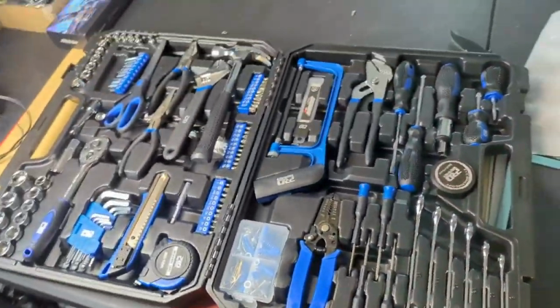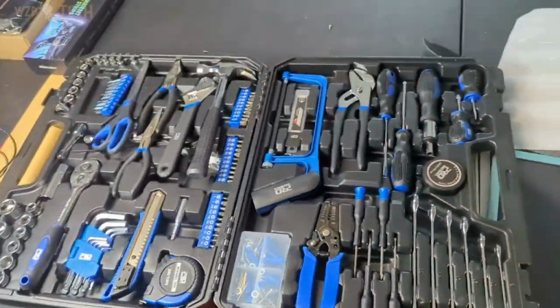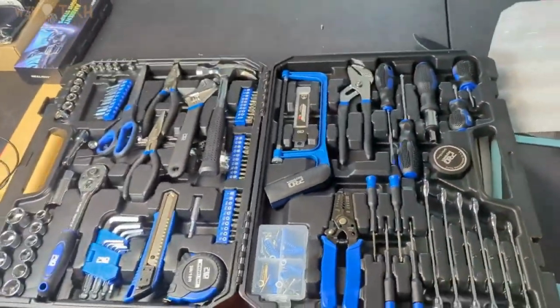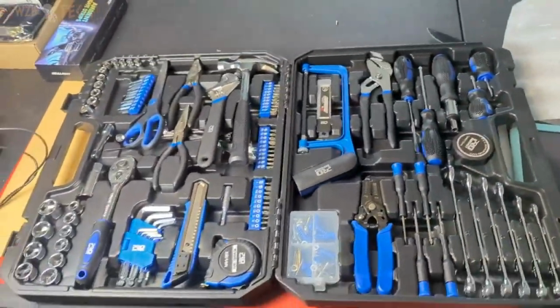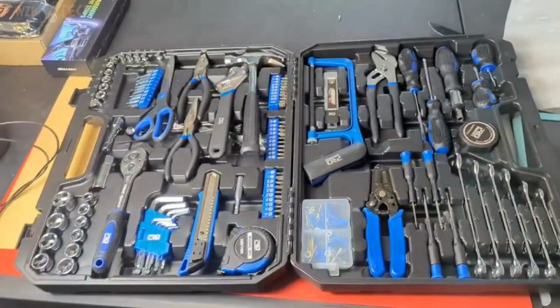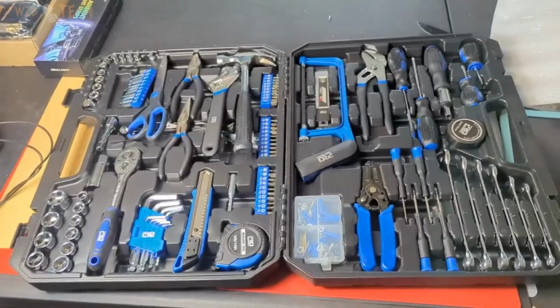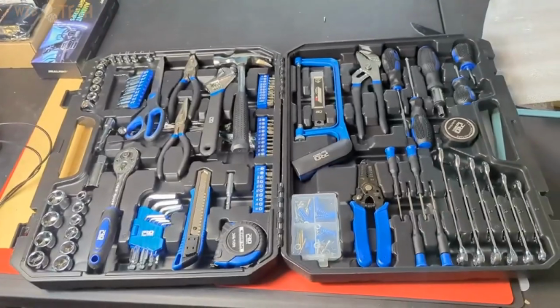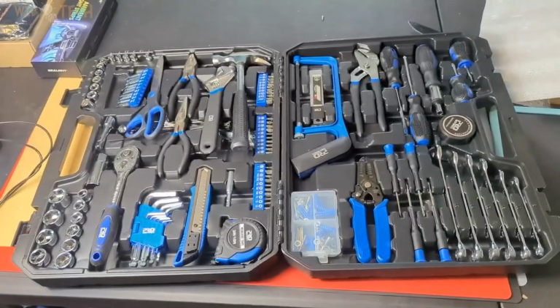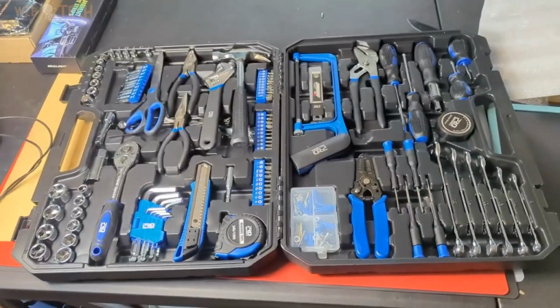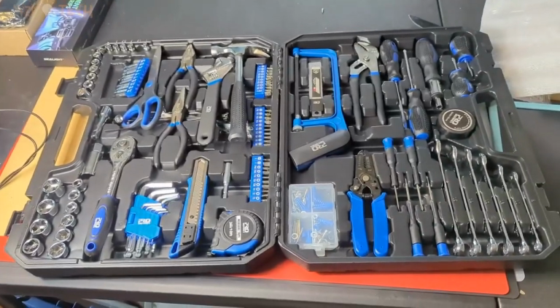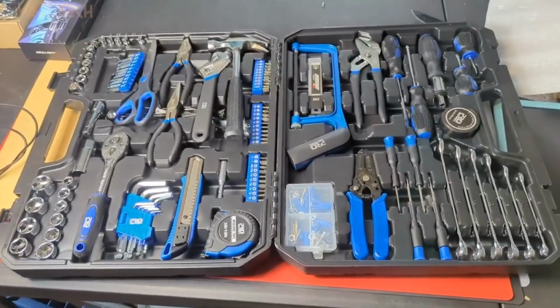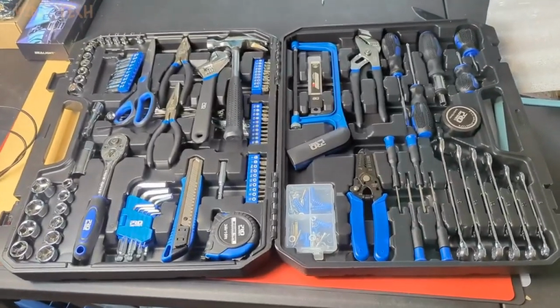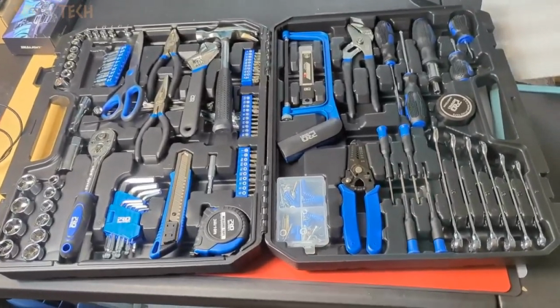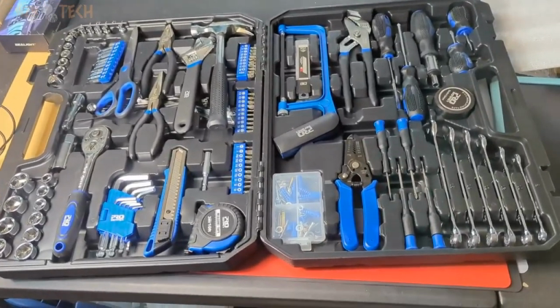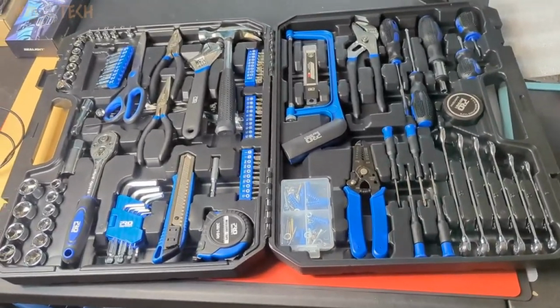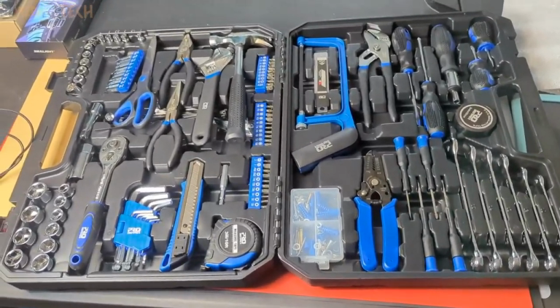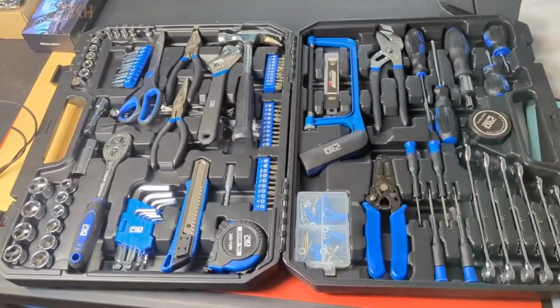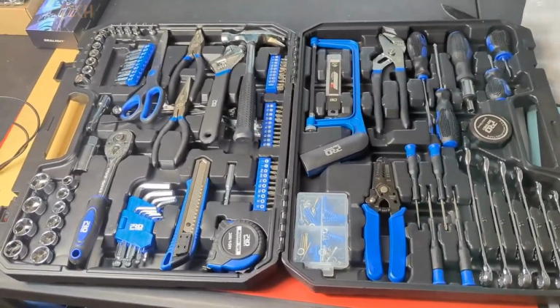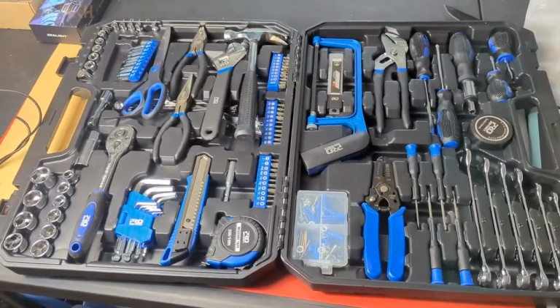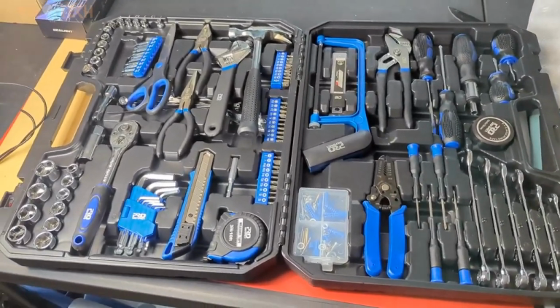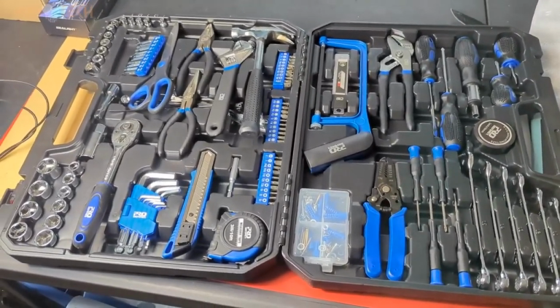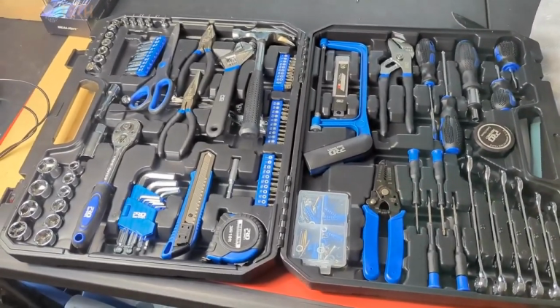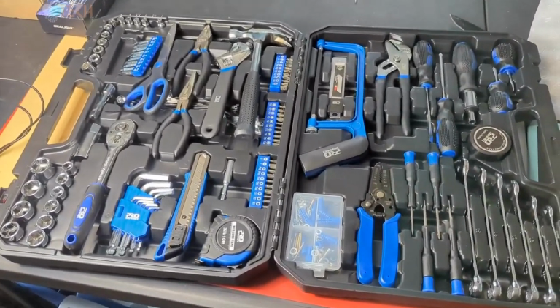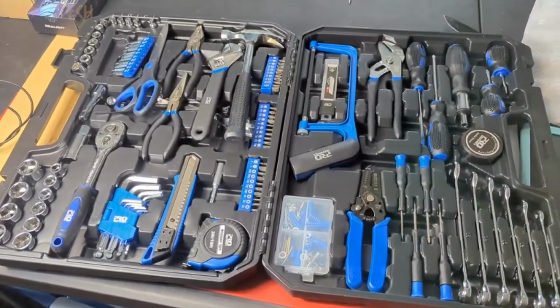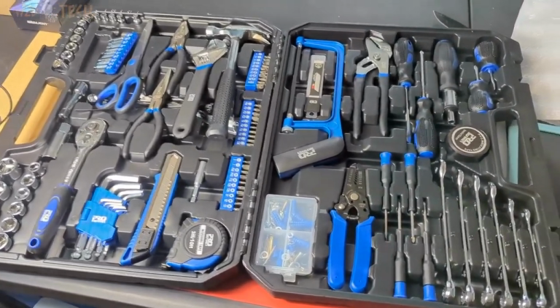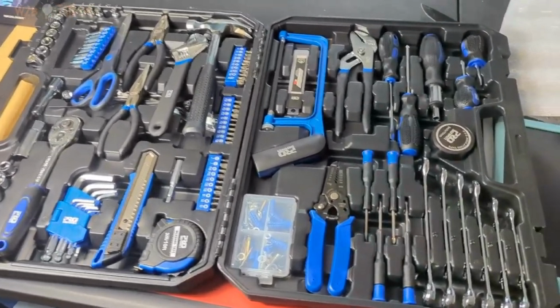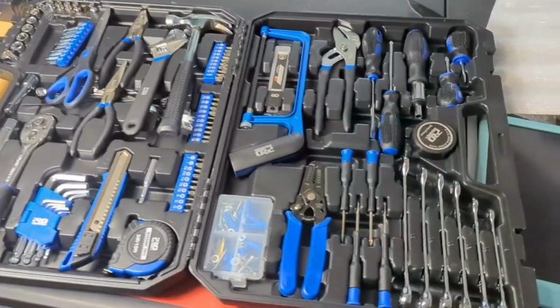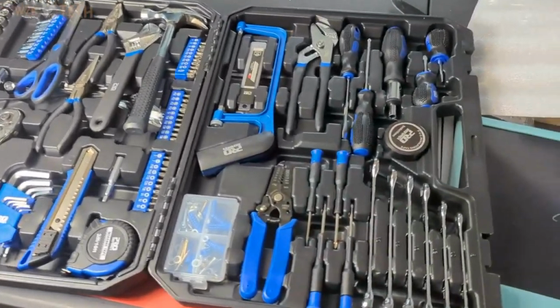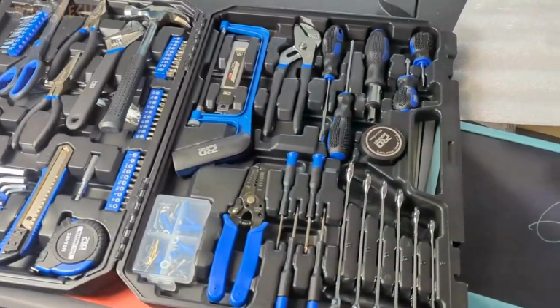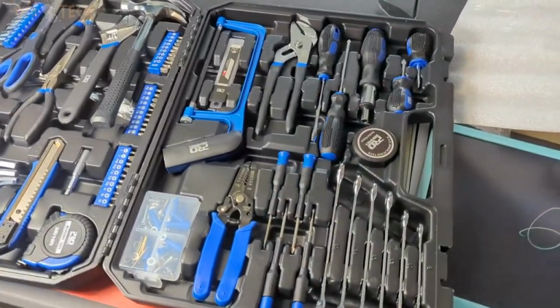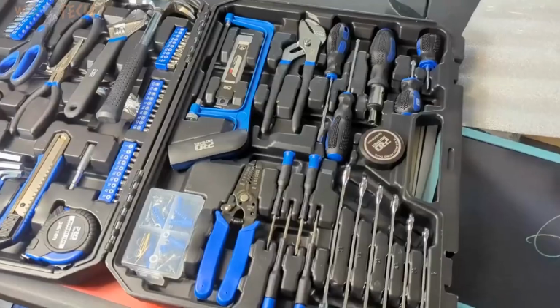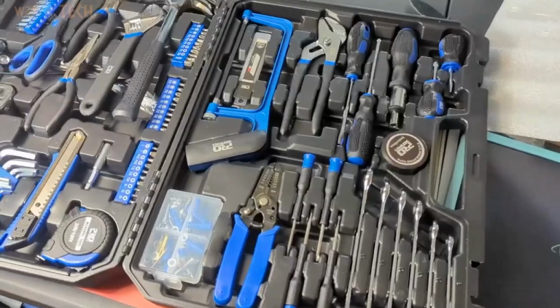The 216-piece toolkit includes almost everything you need to handle most home, office, or automotive repairs. It is a must-have toolkit for handymen, homeowners, and repair workers.